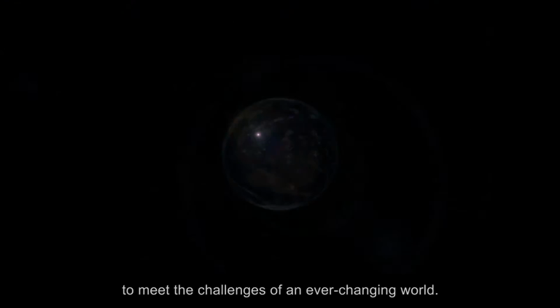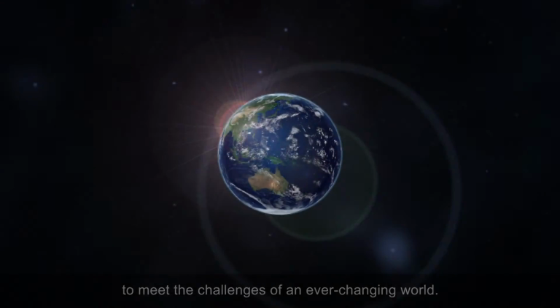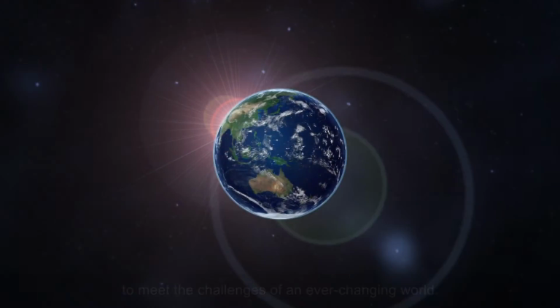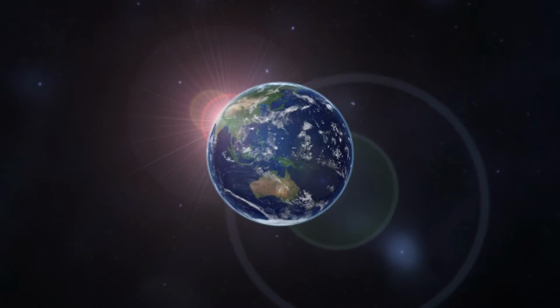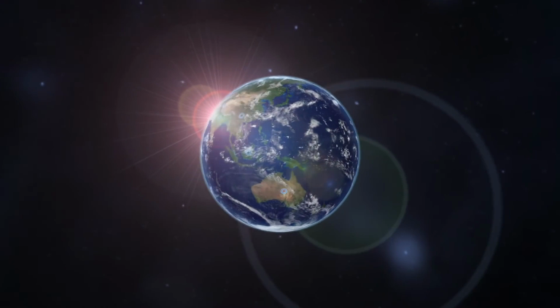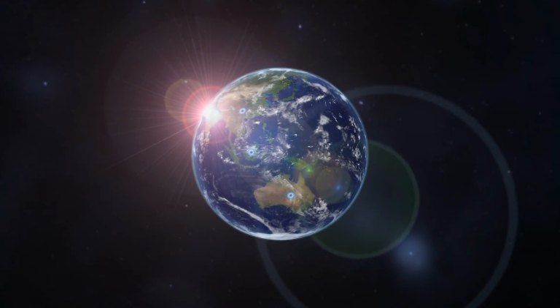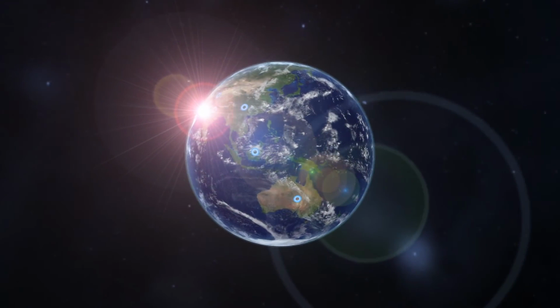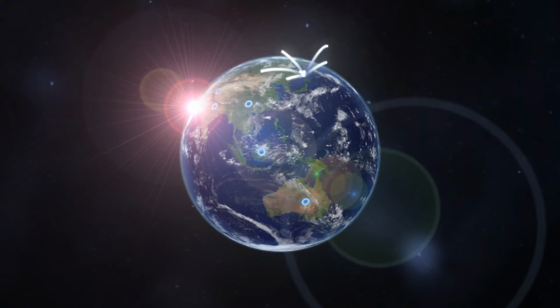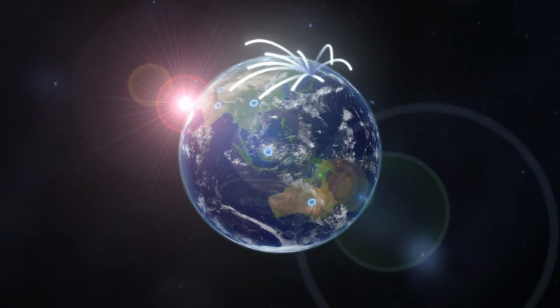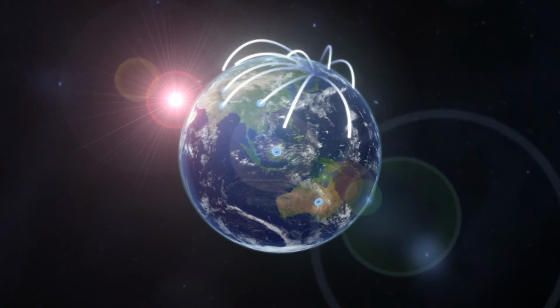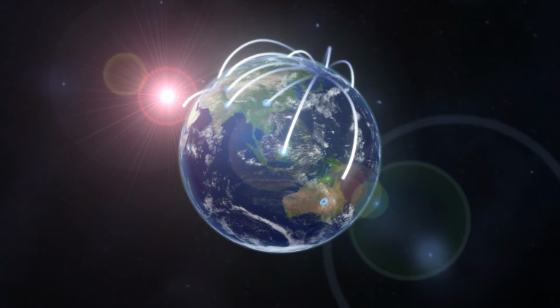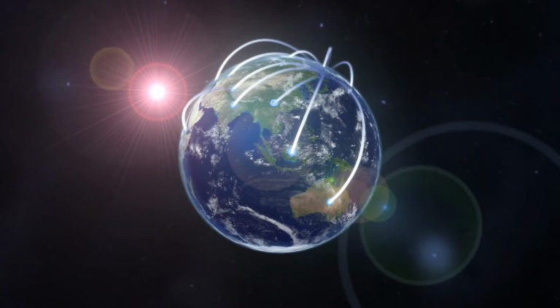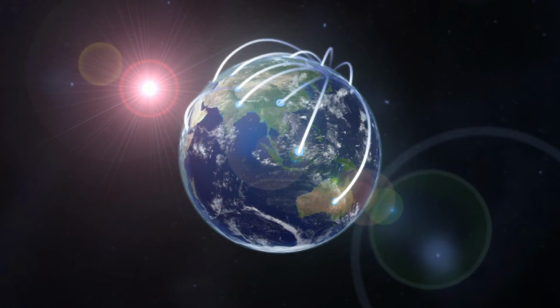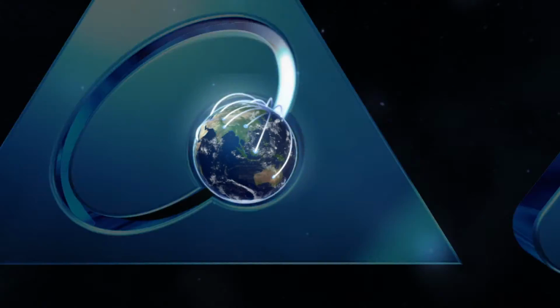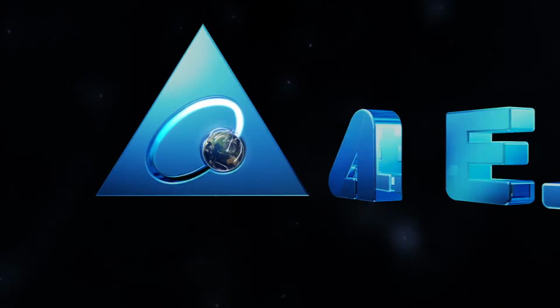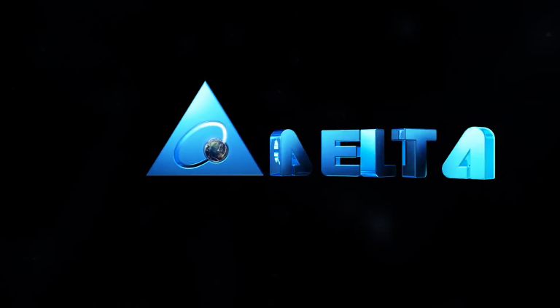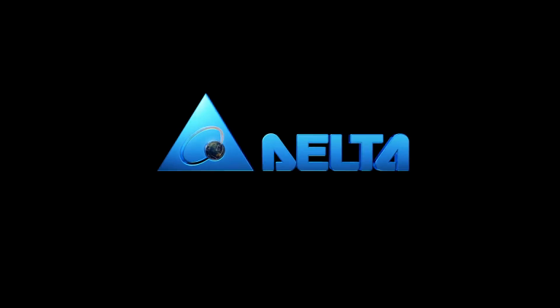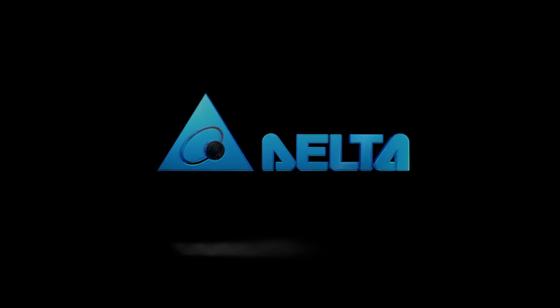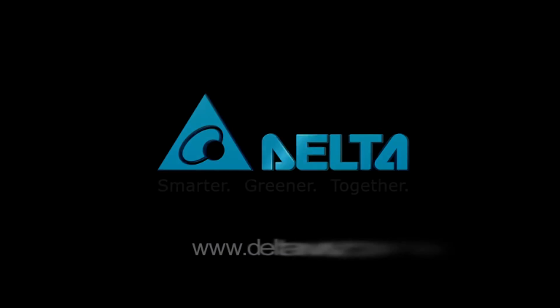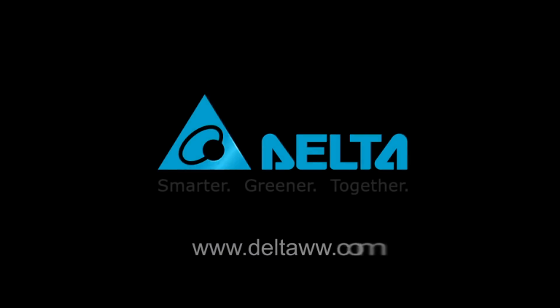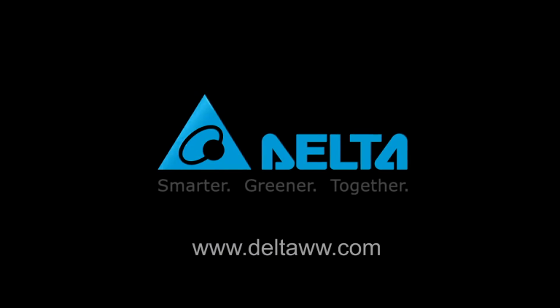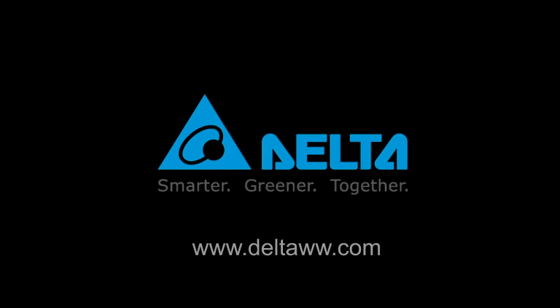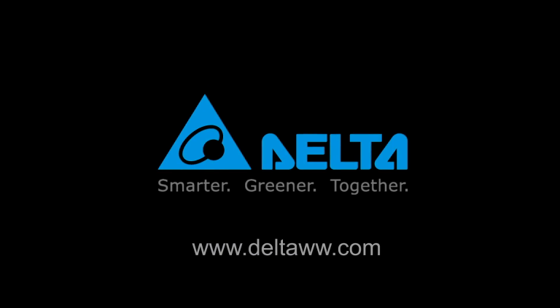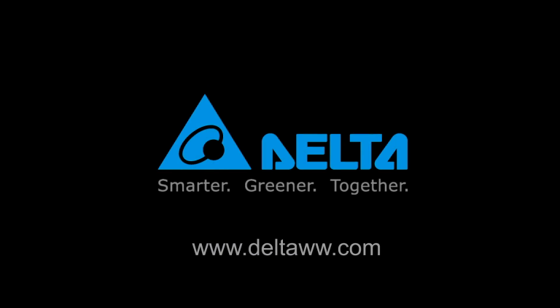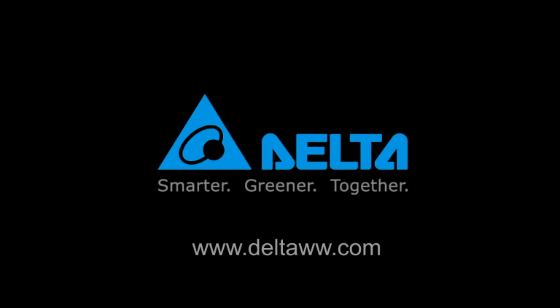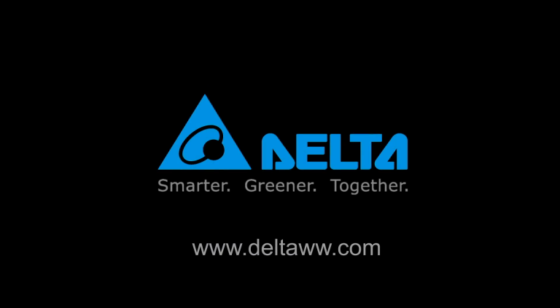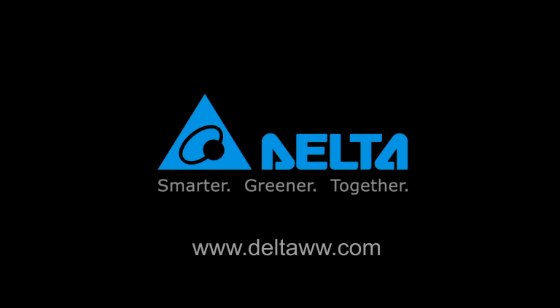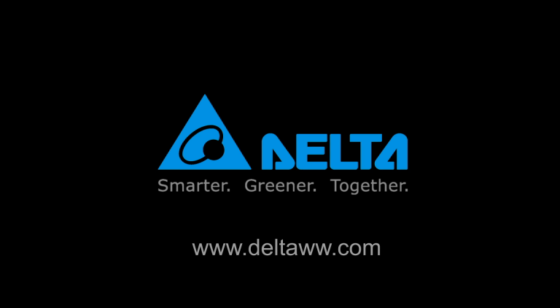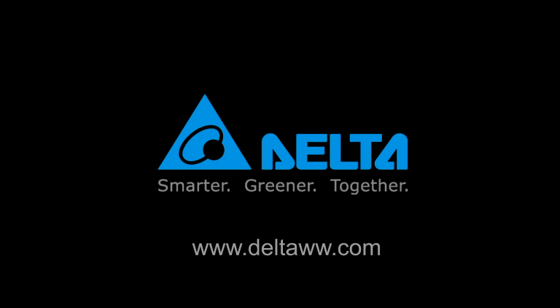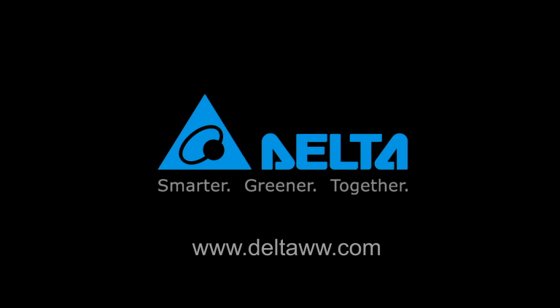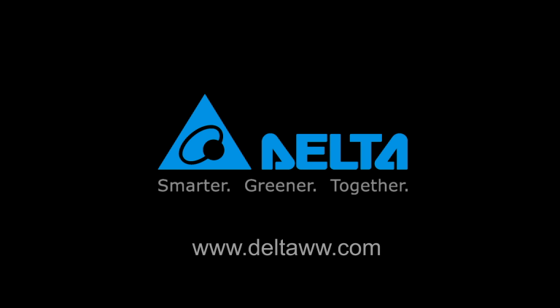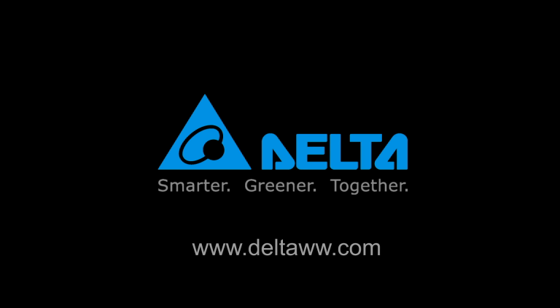Delta Electronics provides you with innovative, clean, and energy-efficient solutions for a better tomorrow.